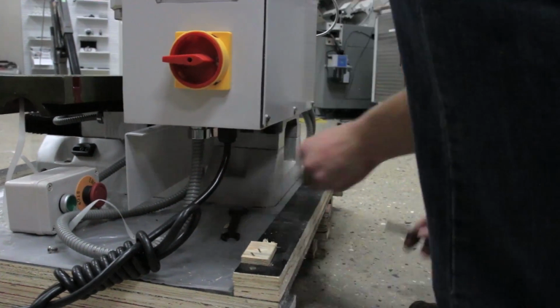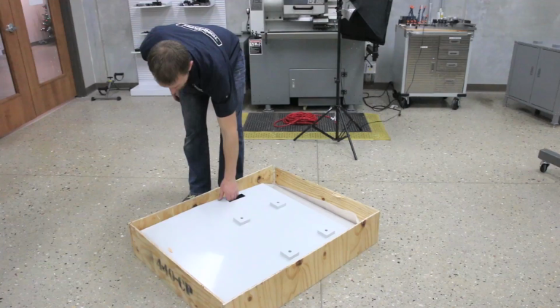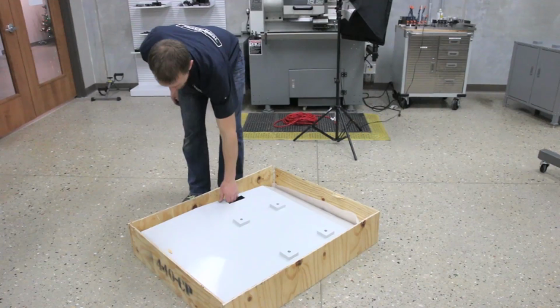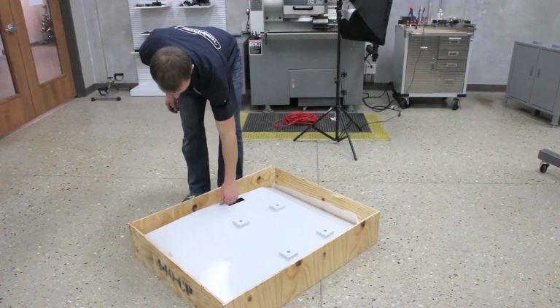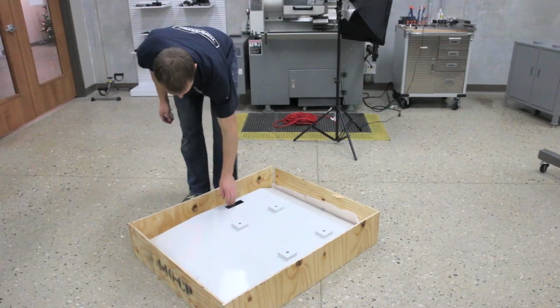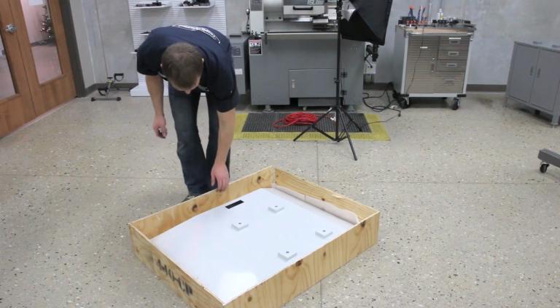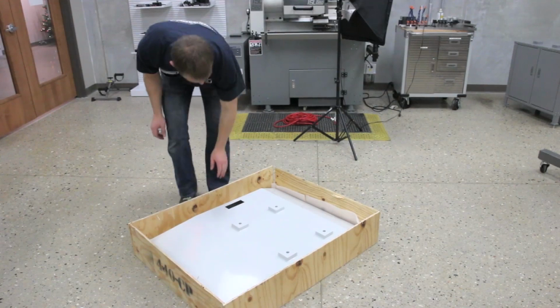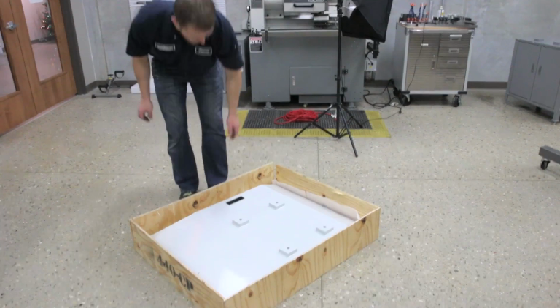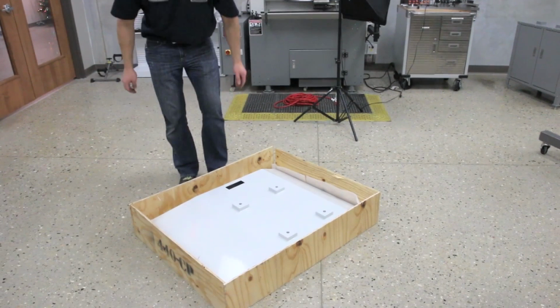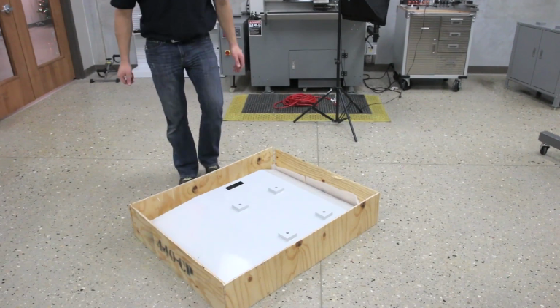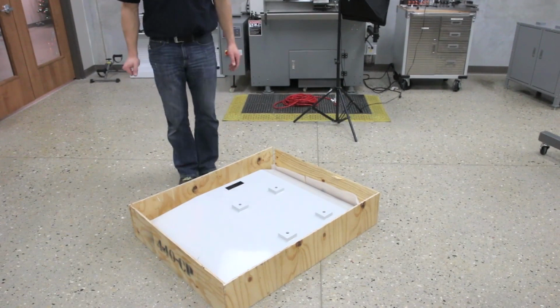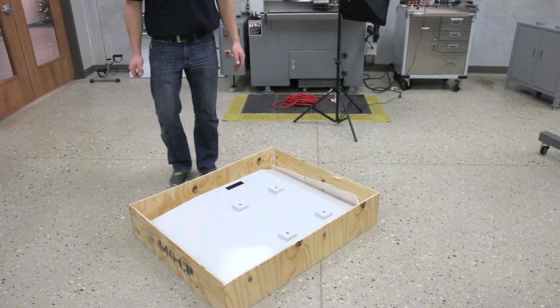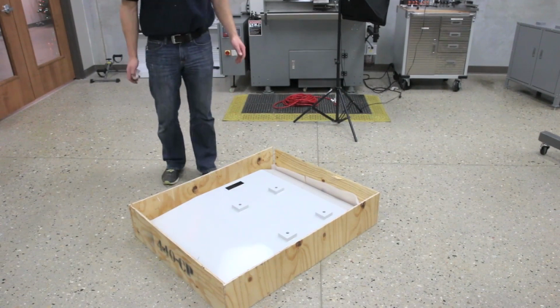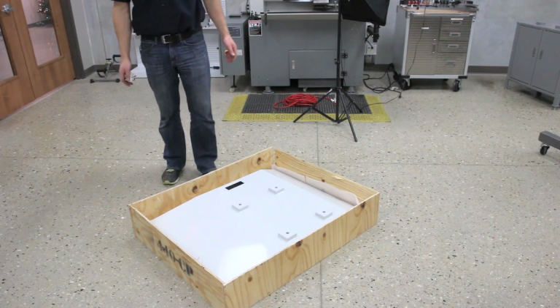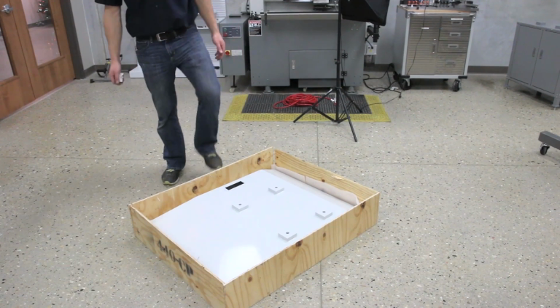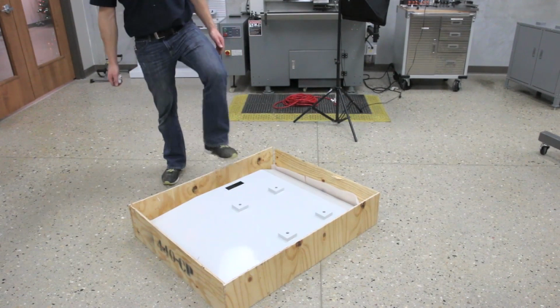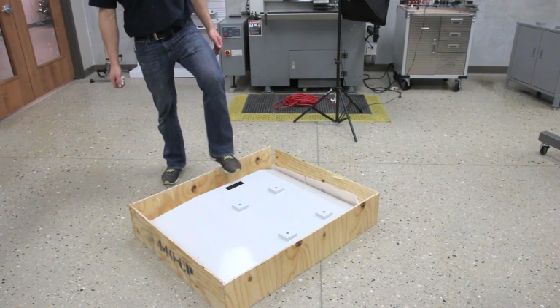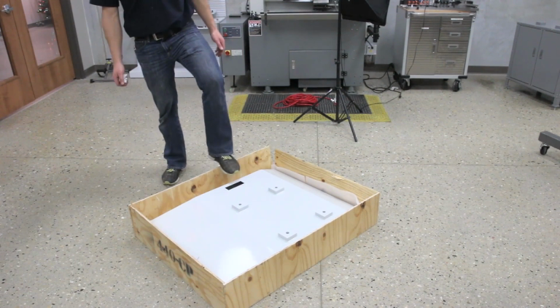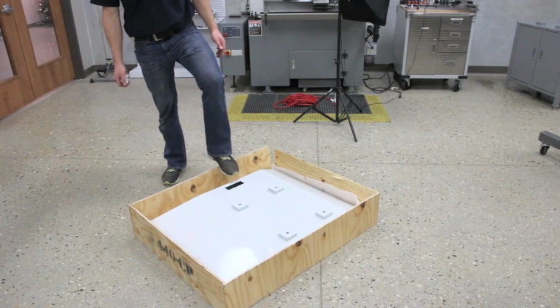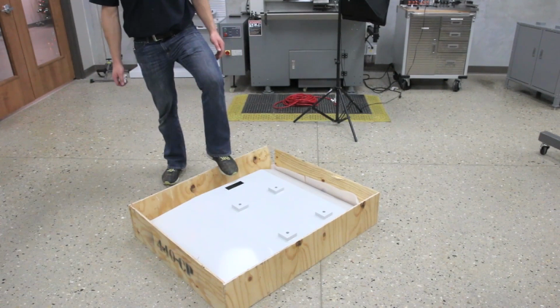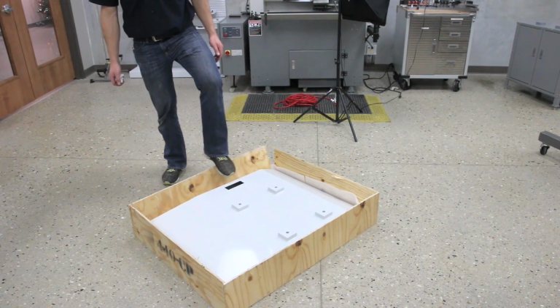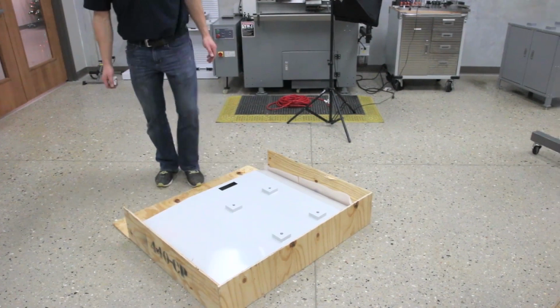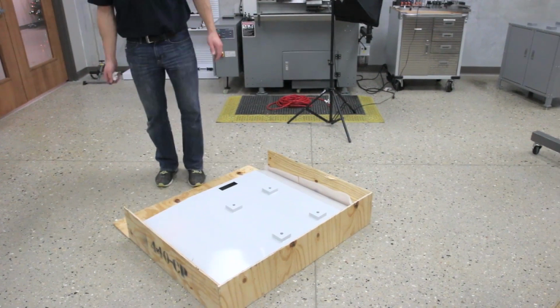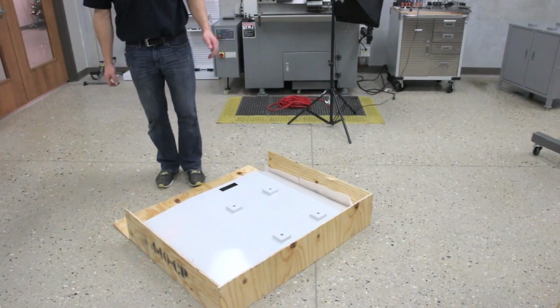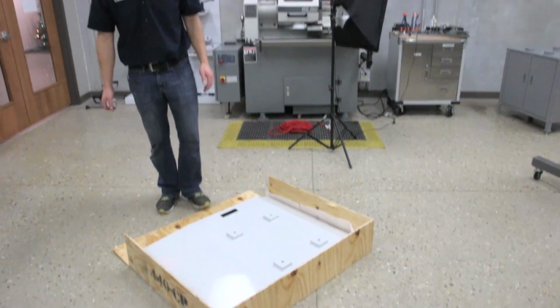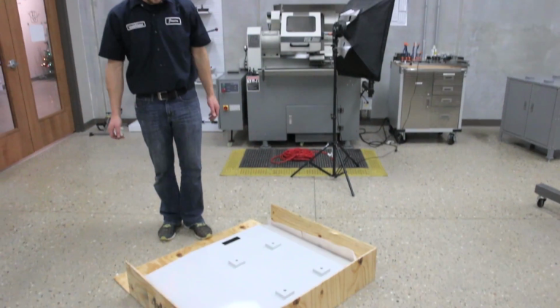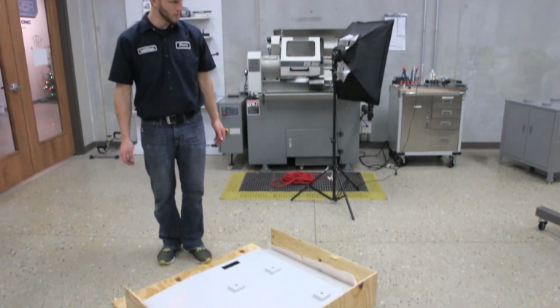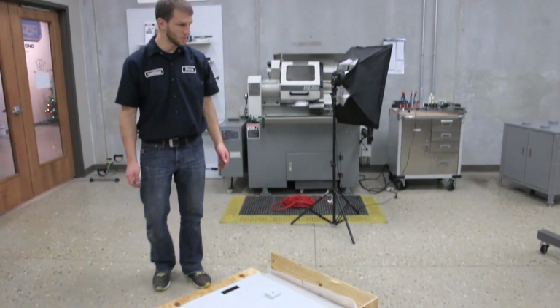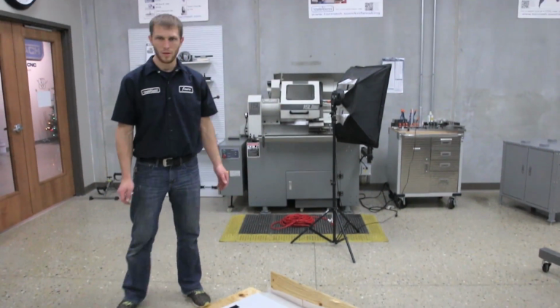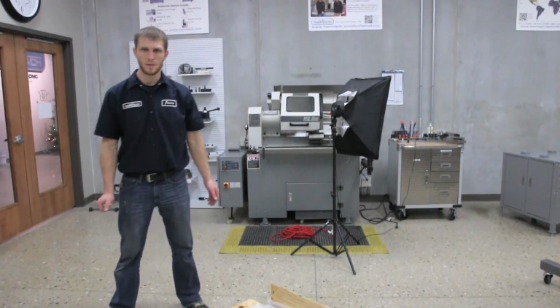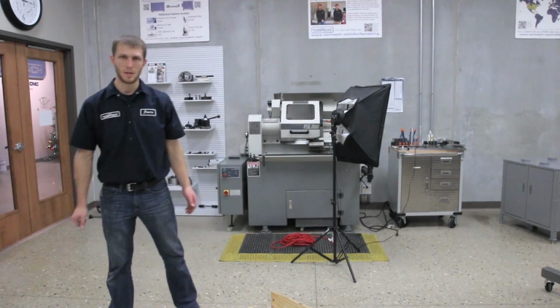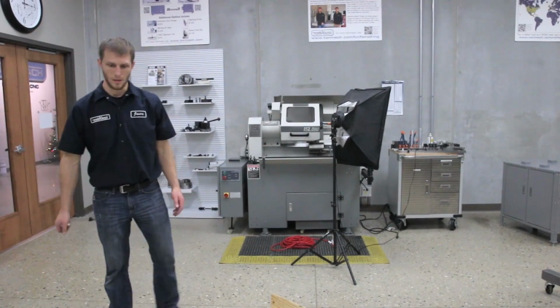What are you doing now? We're going to remove the tray from the pallet and we're going to install it on the stand.